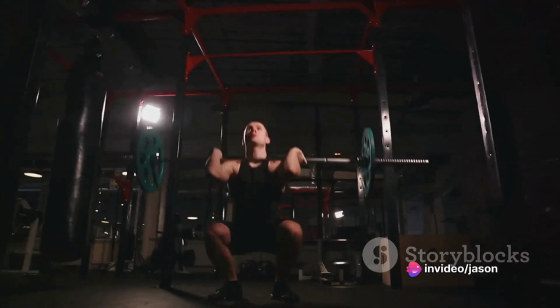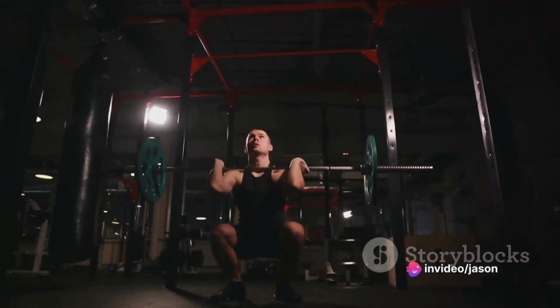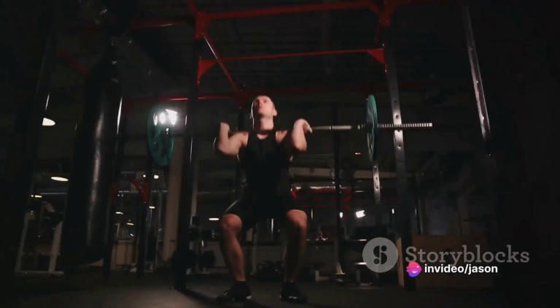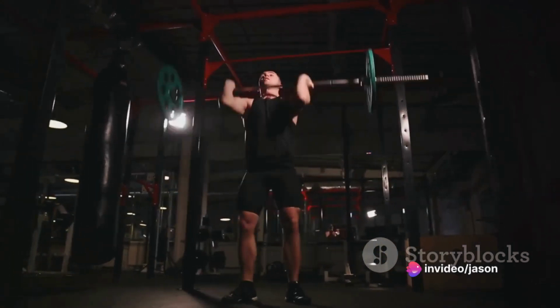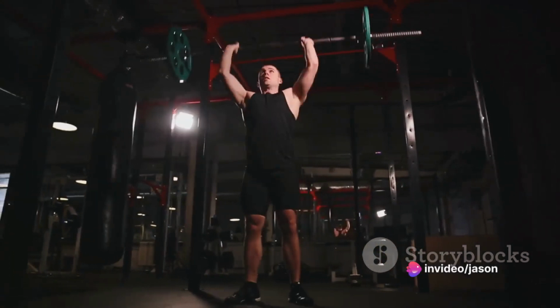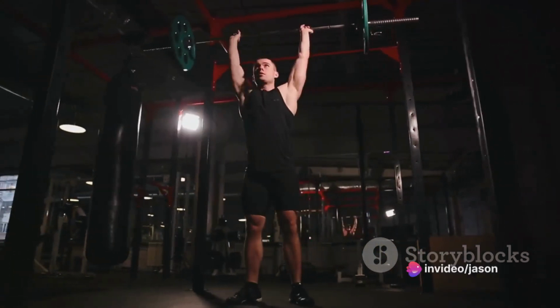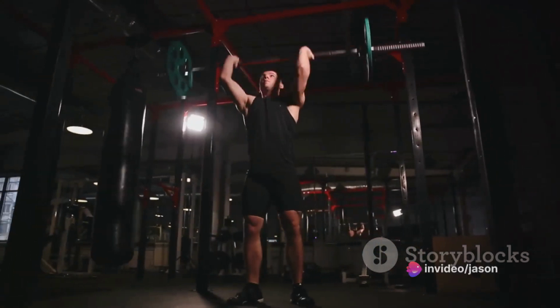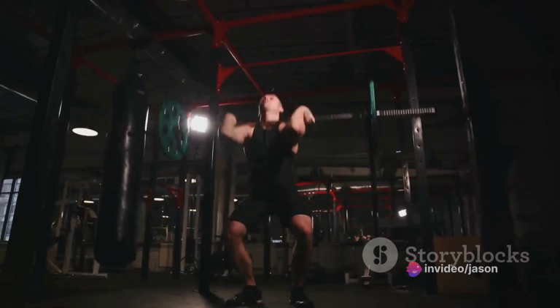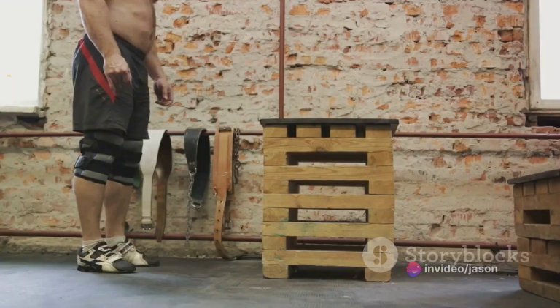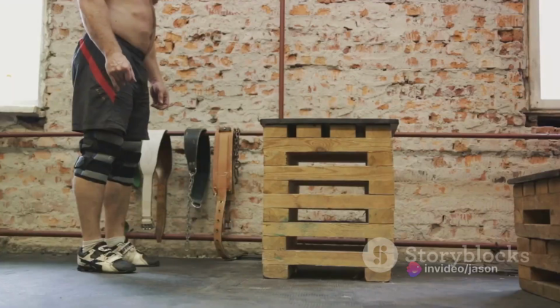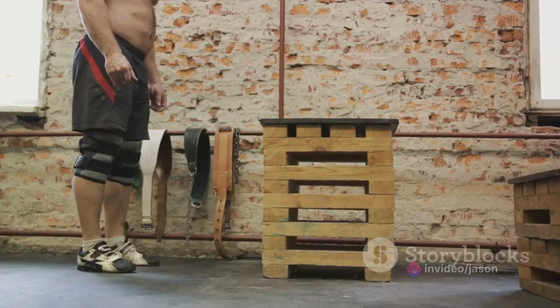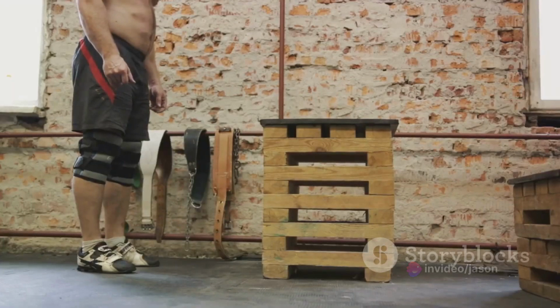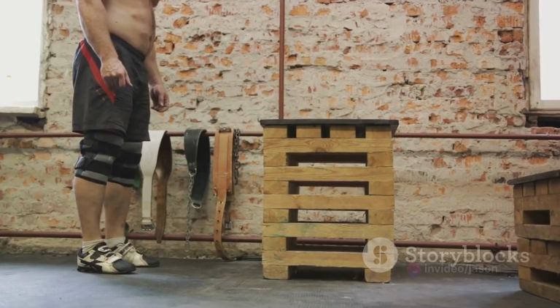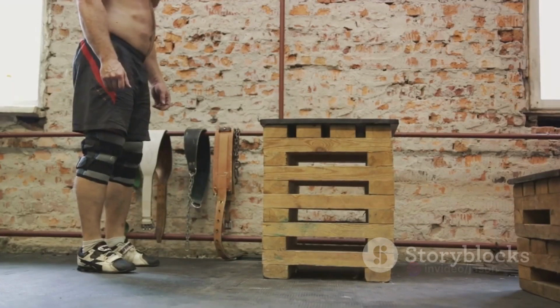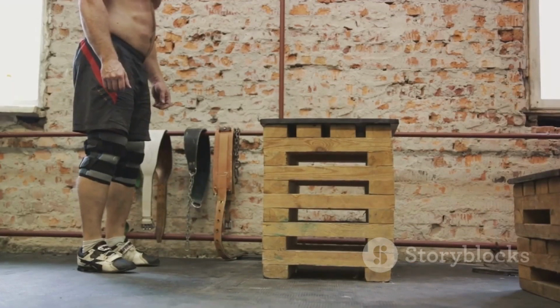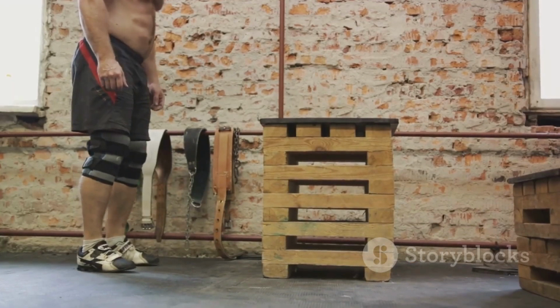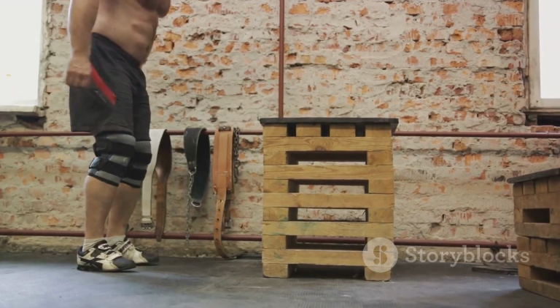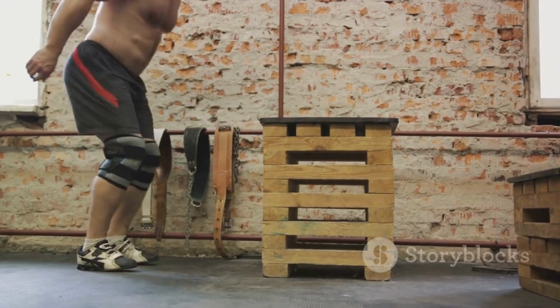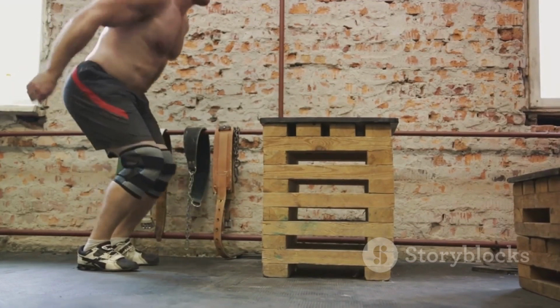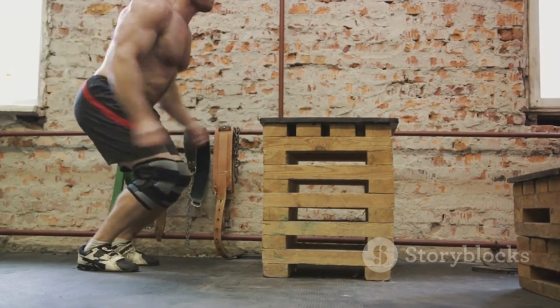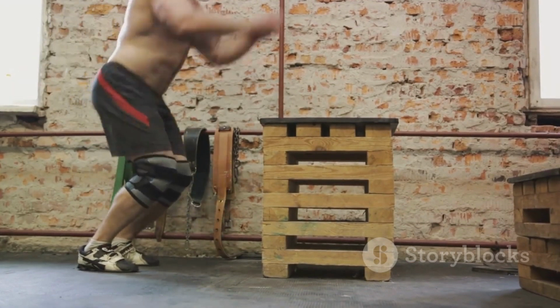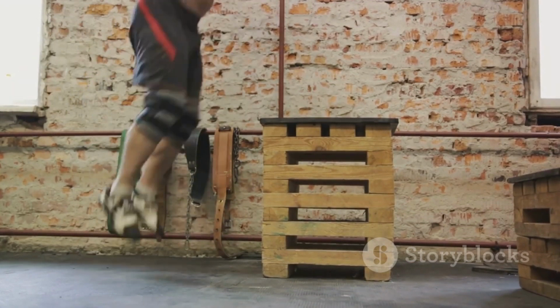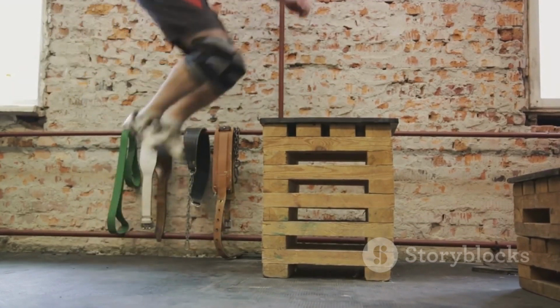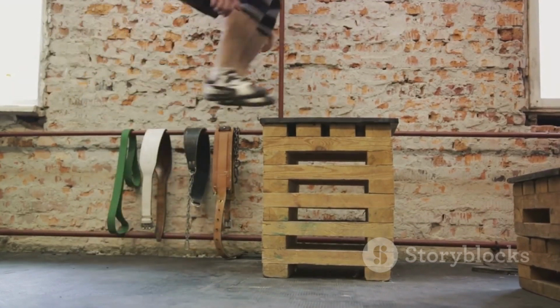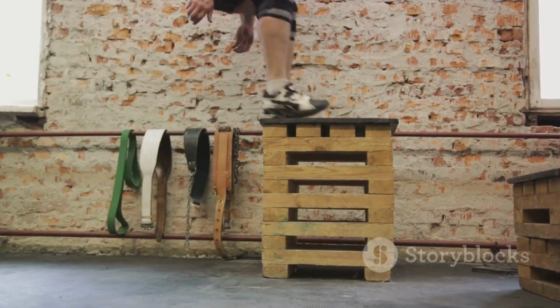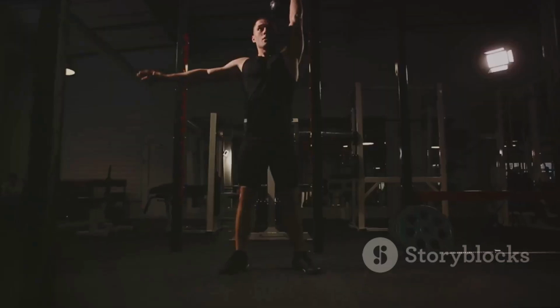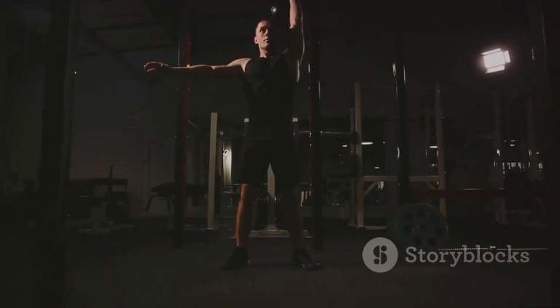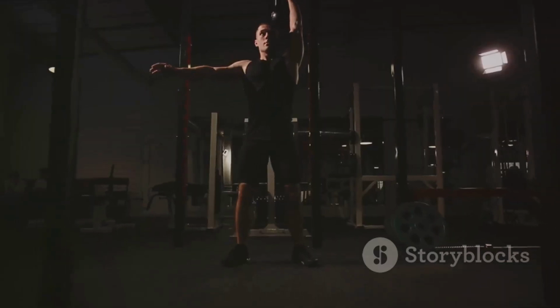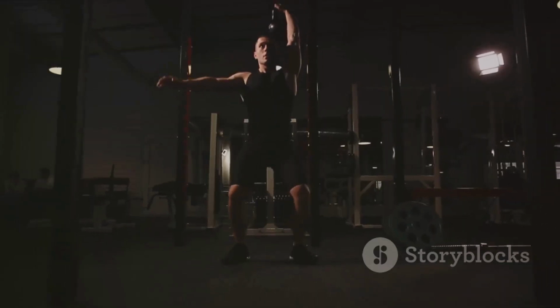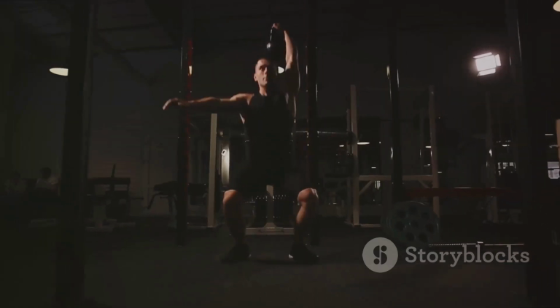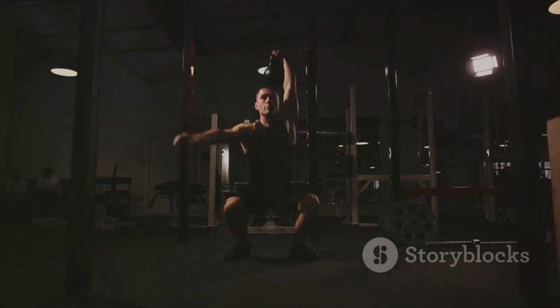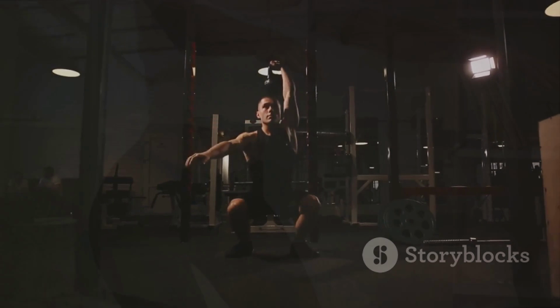Next, stand tall. Keep the feet shoulder-width apart, toes slightly turned out. This is the starting position.